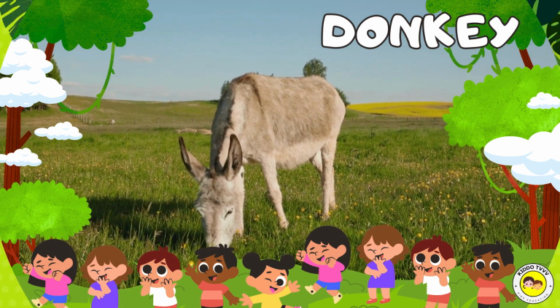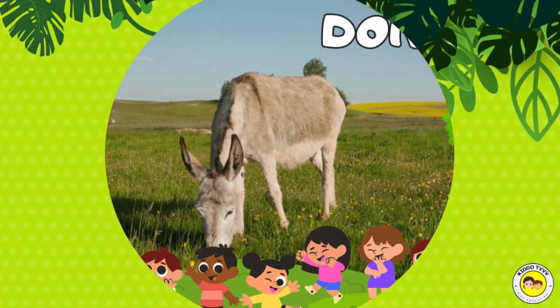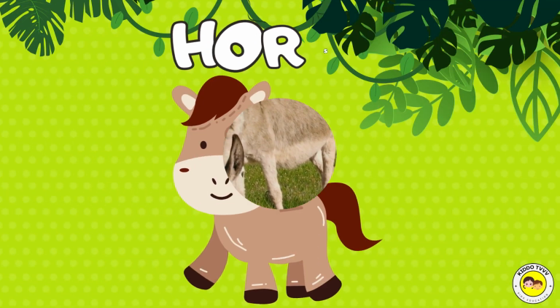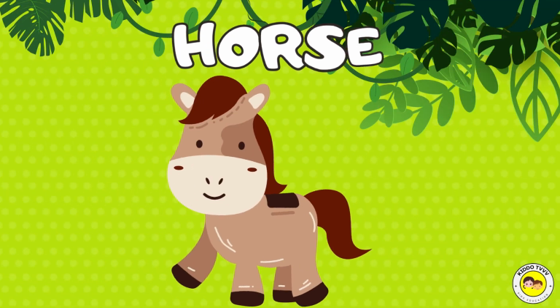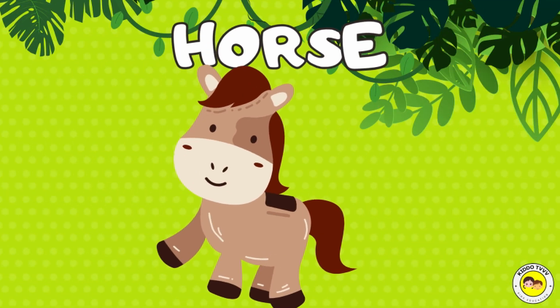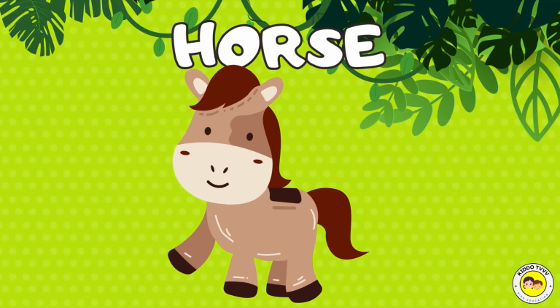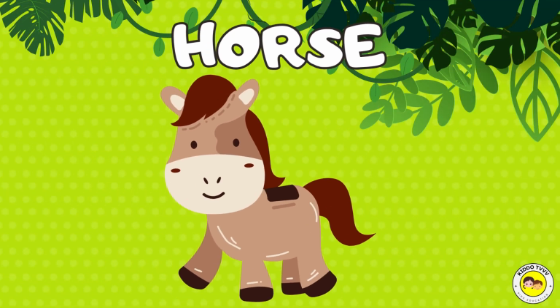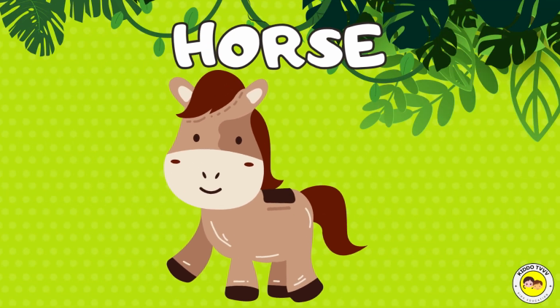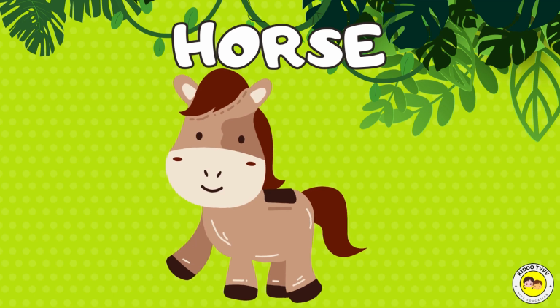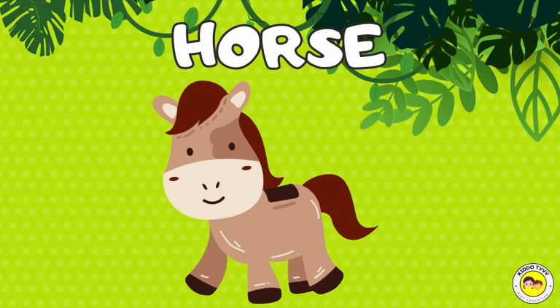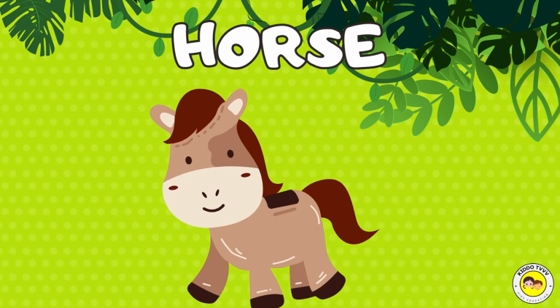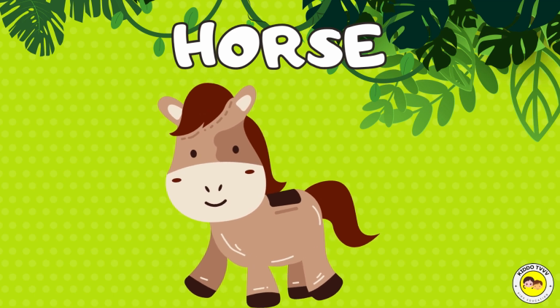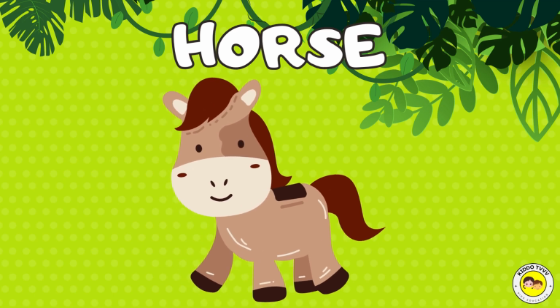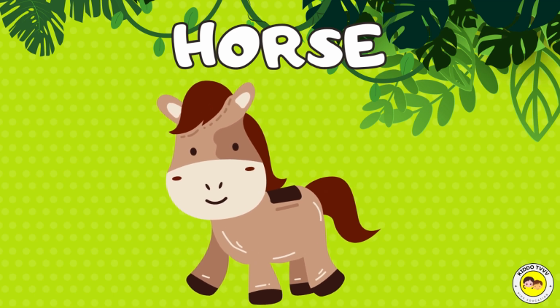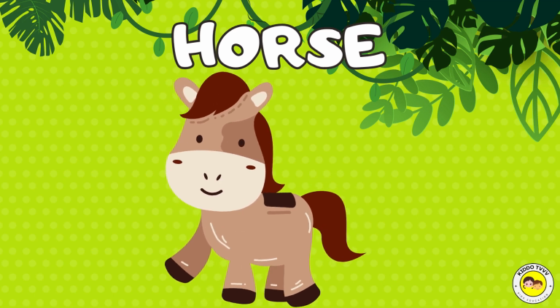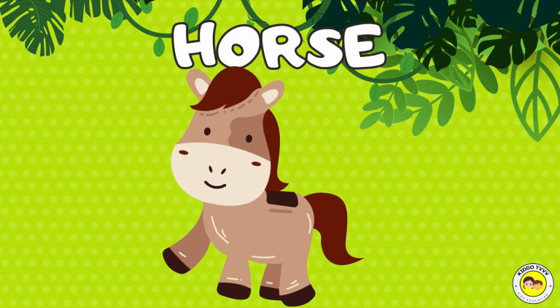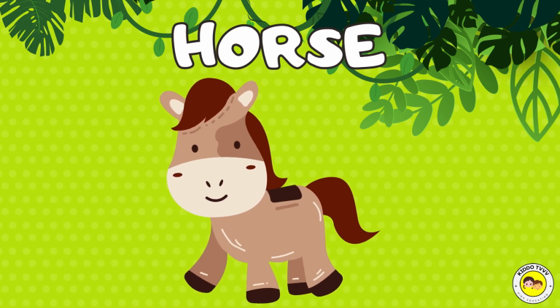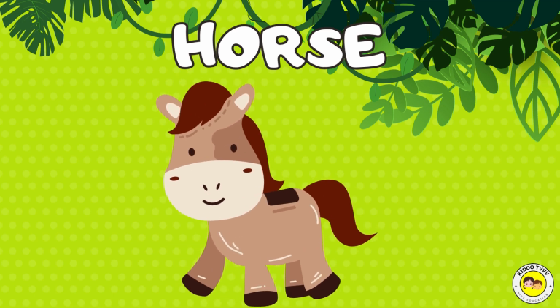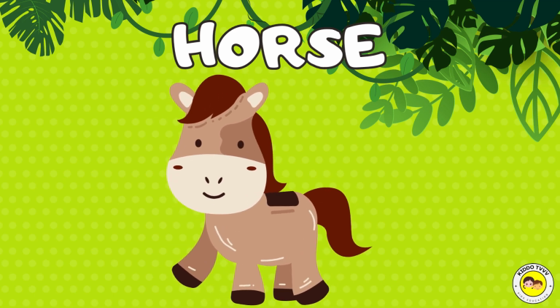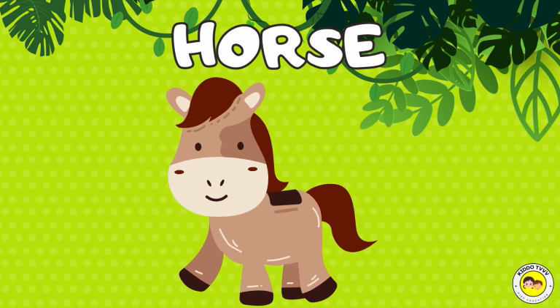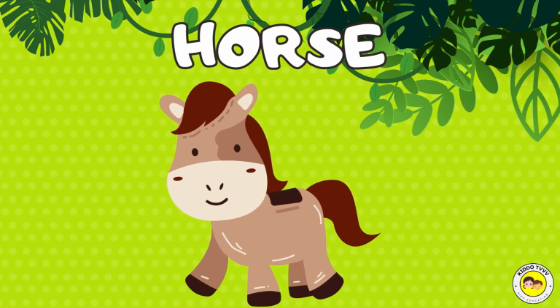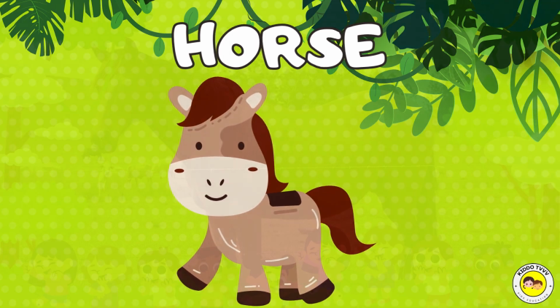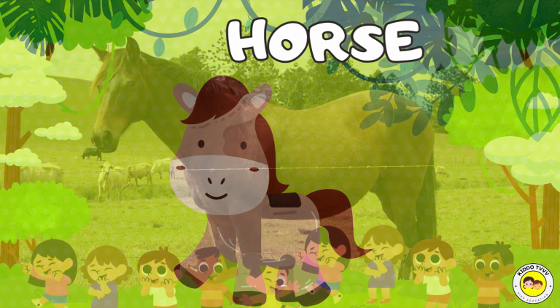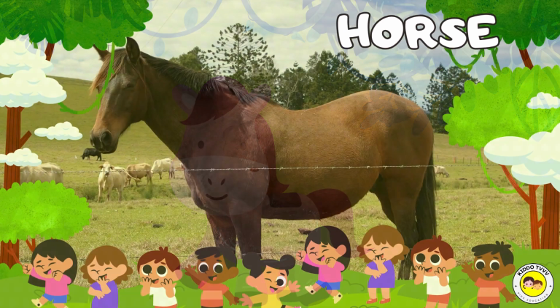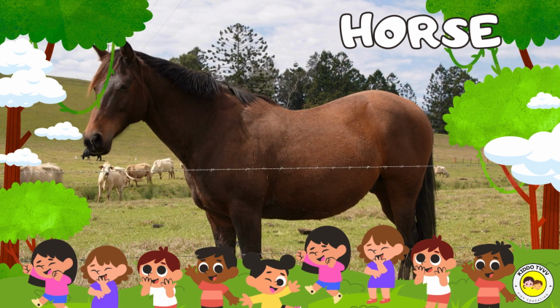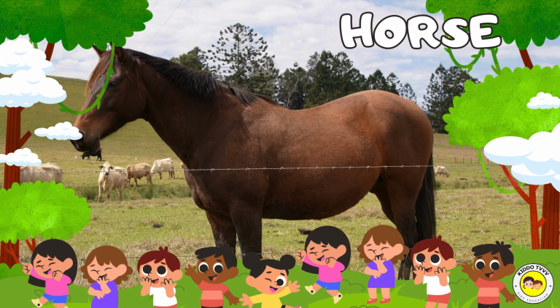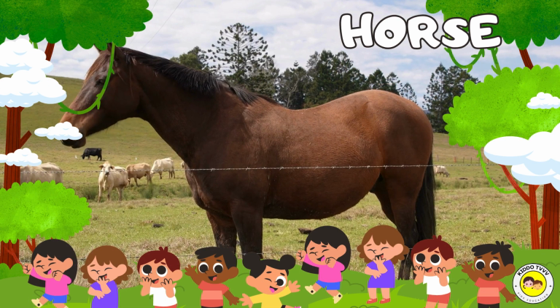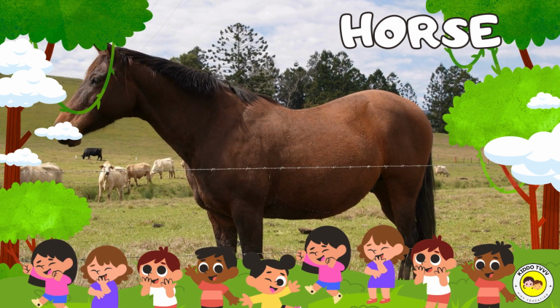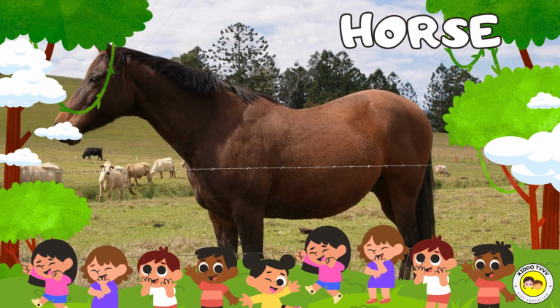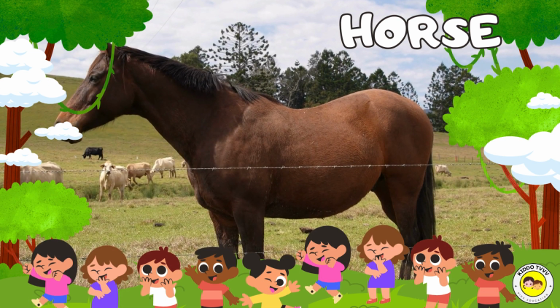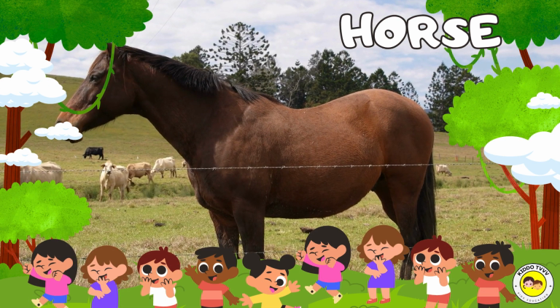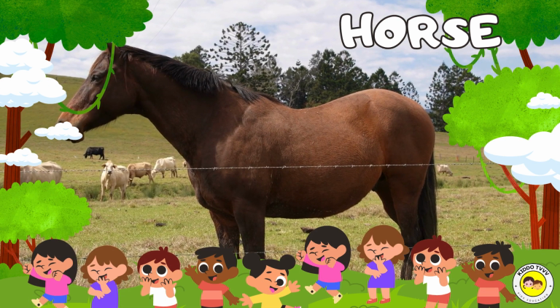Hey, I'm a horse! Horse! Hey, I'm a horse! Horse!